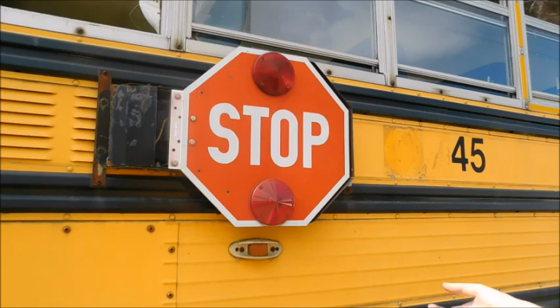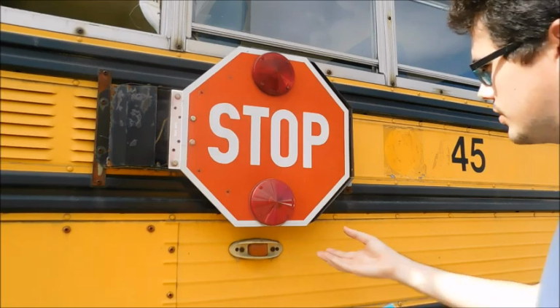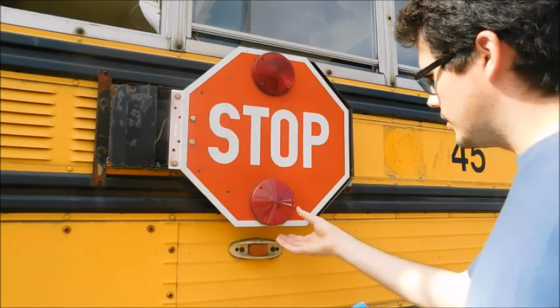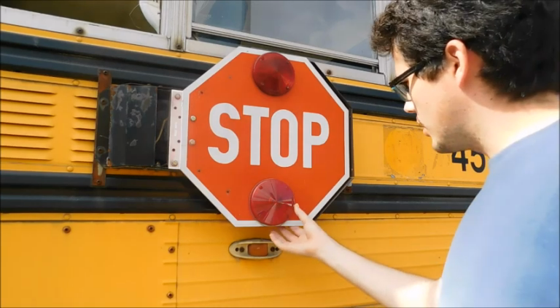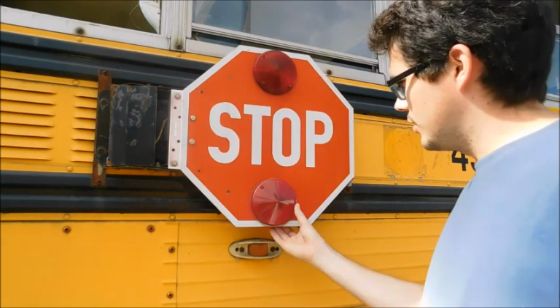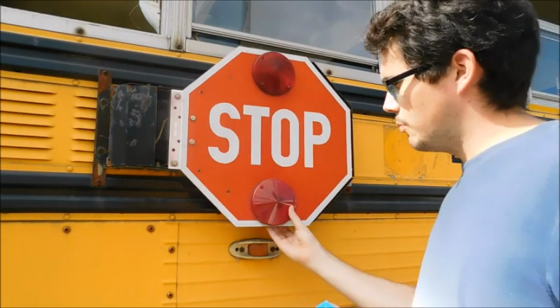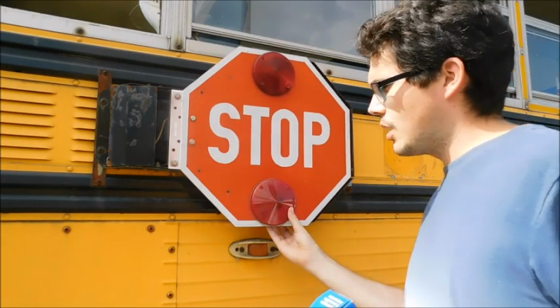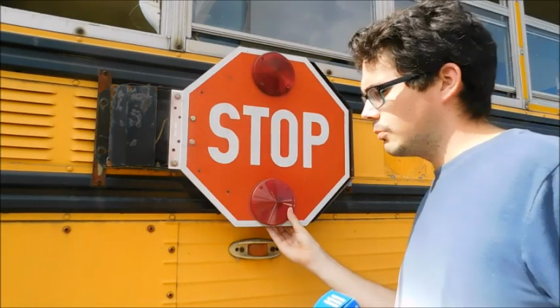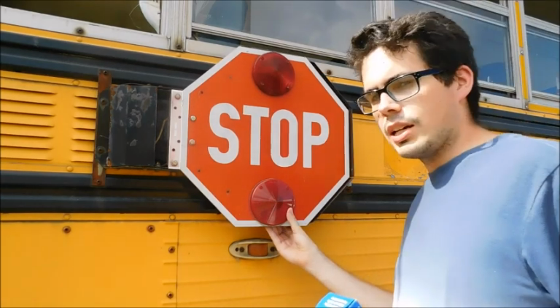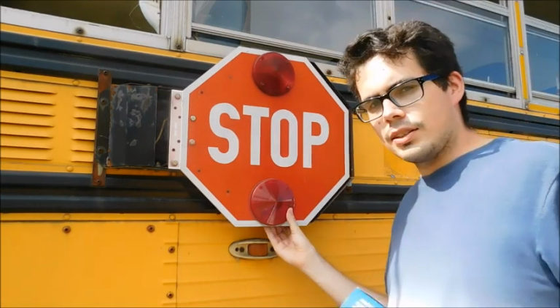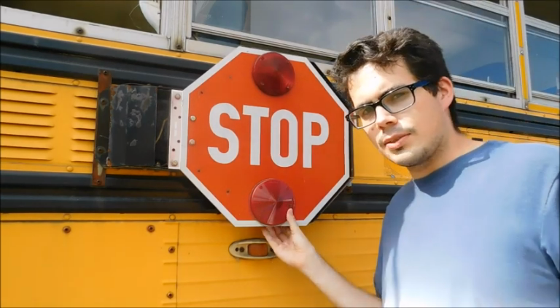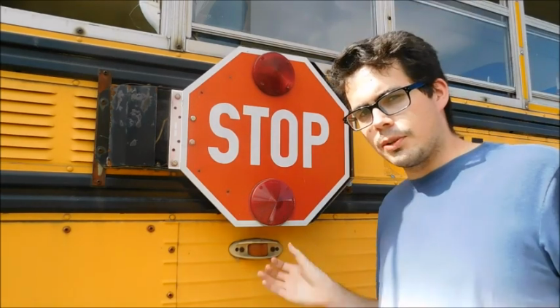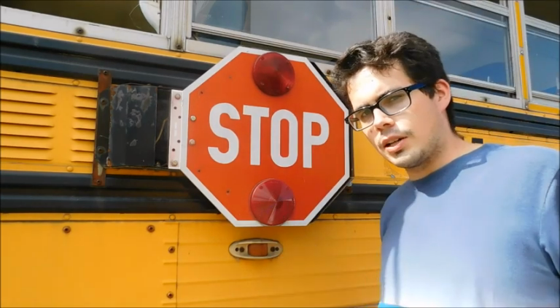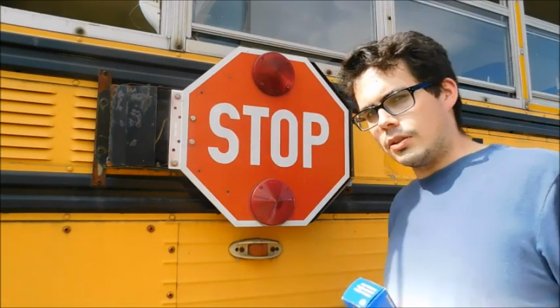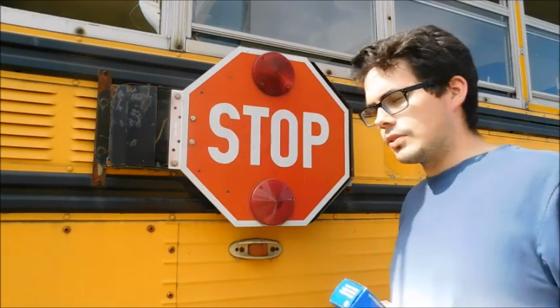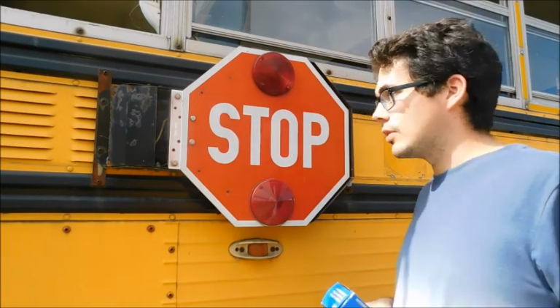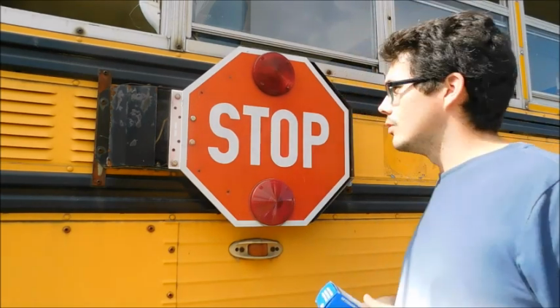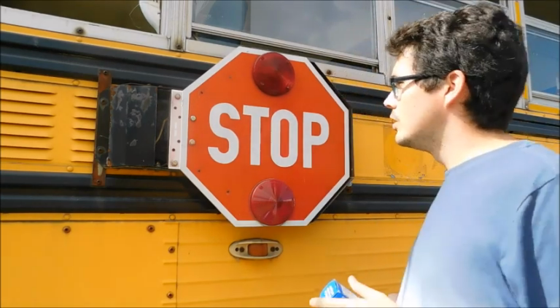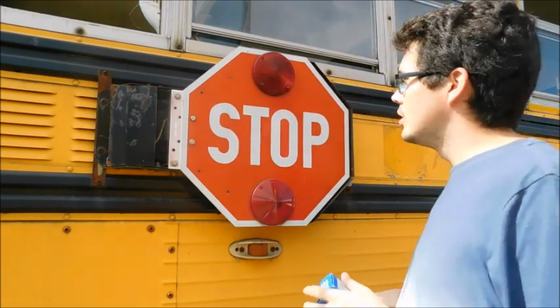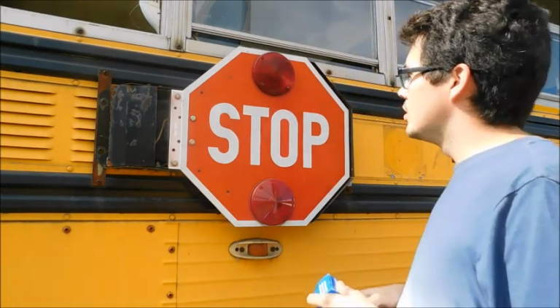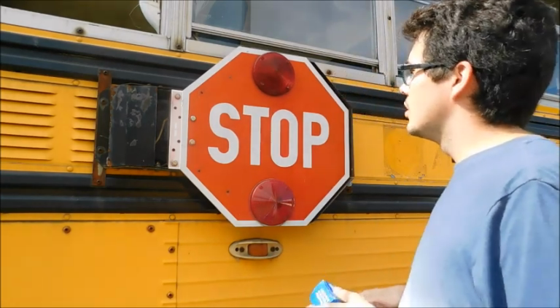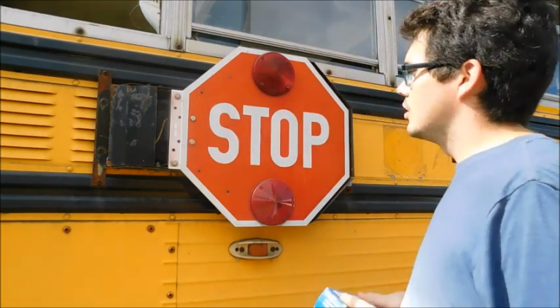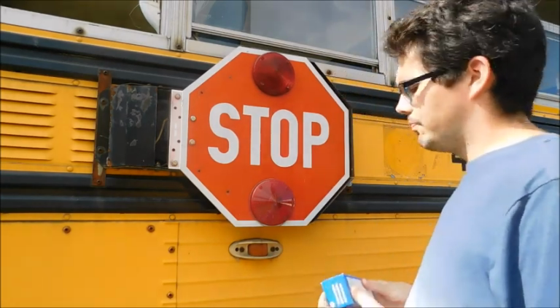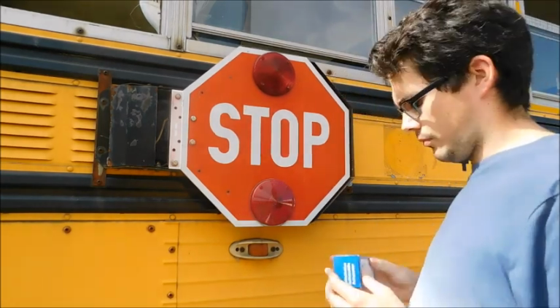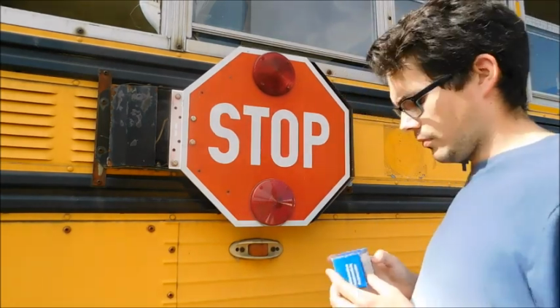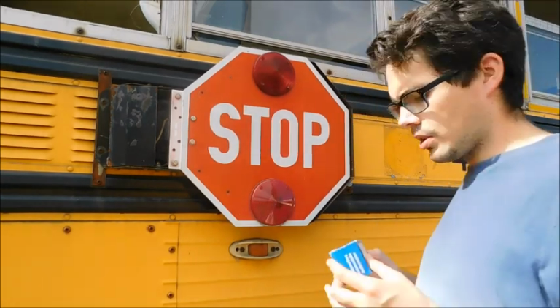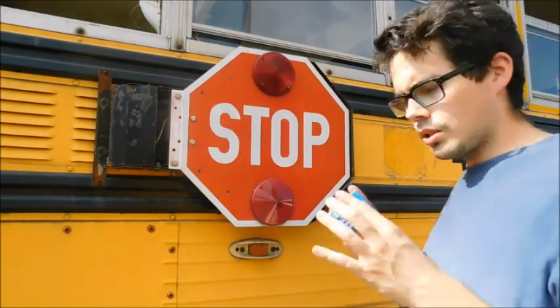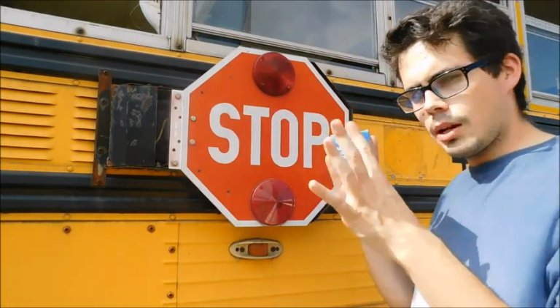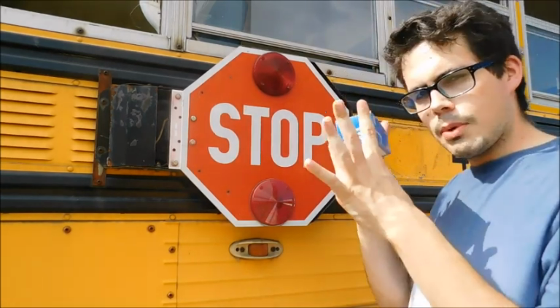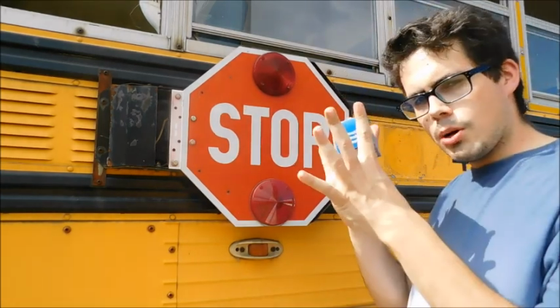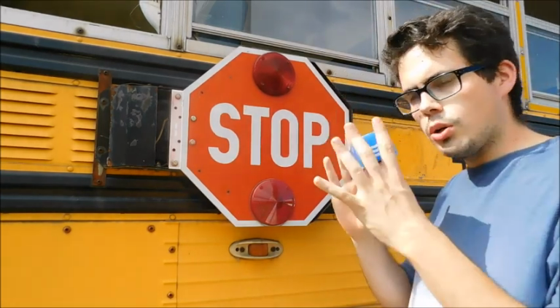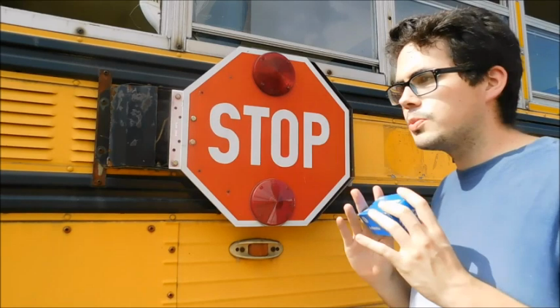It's the bottom light on the stop sign that's burnt out. Got my bulbs.